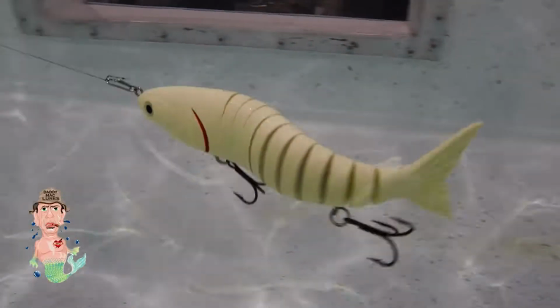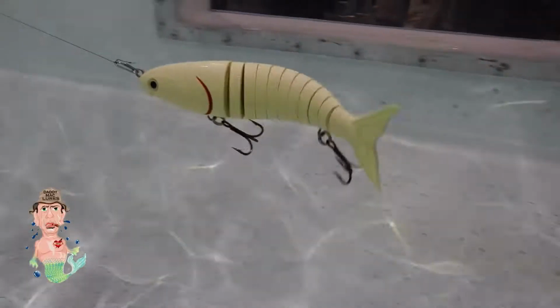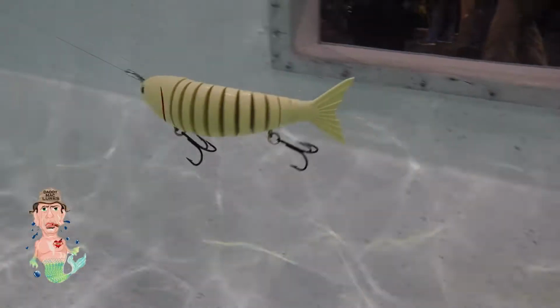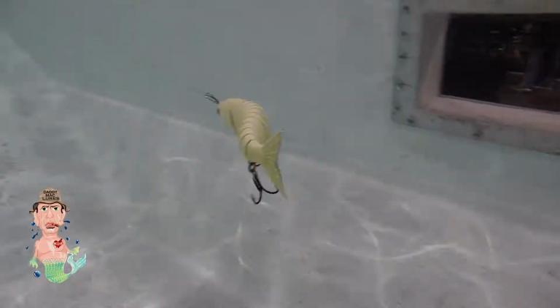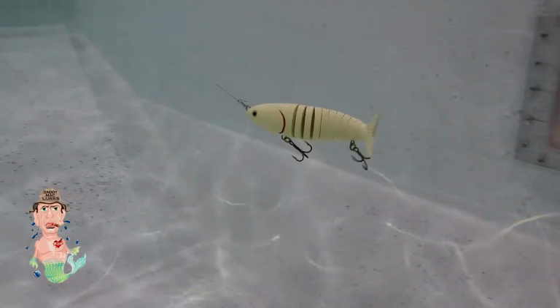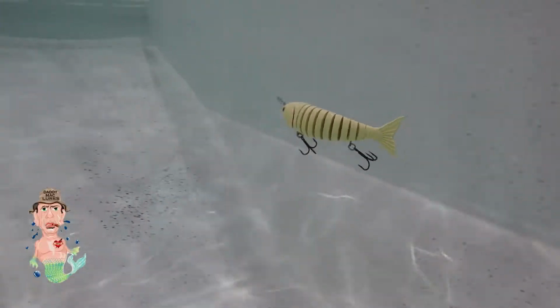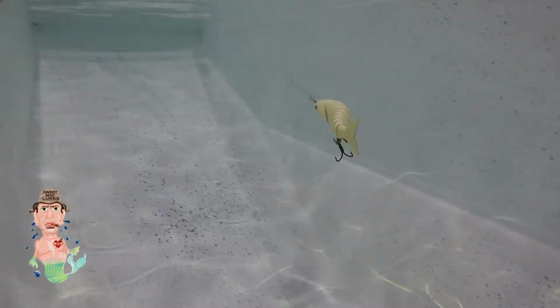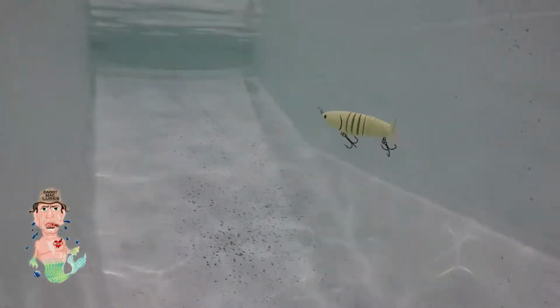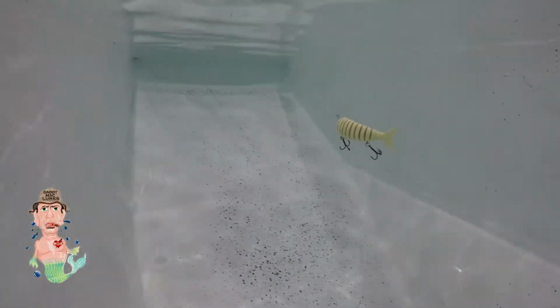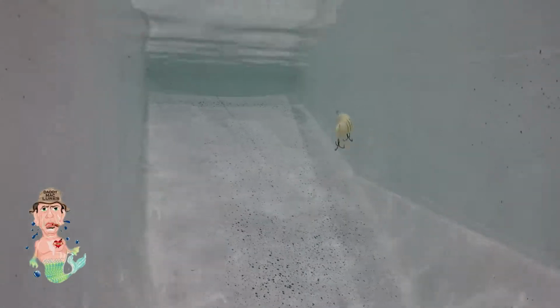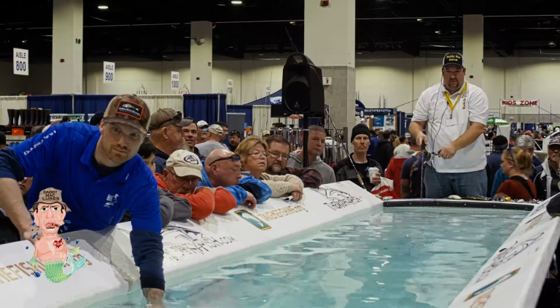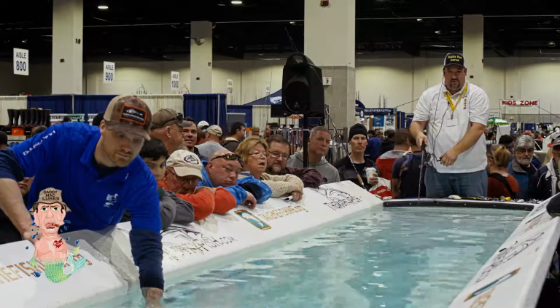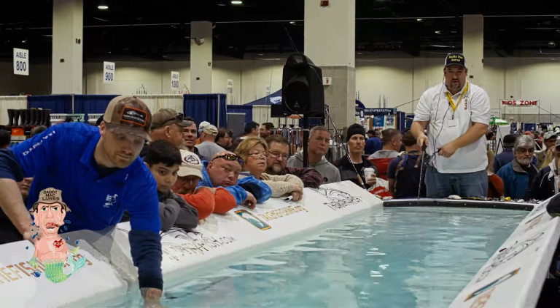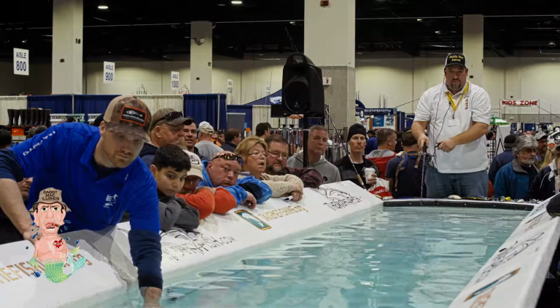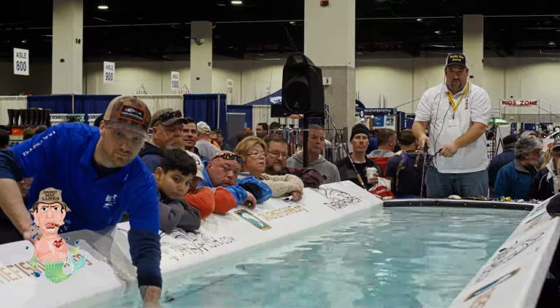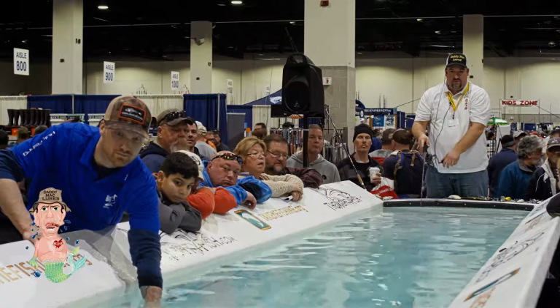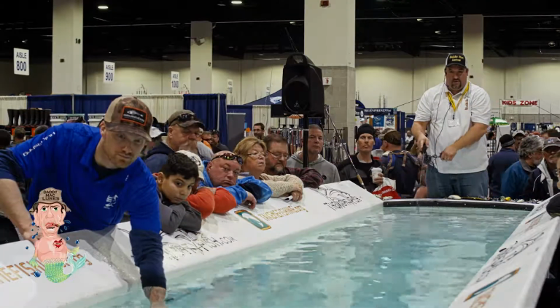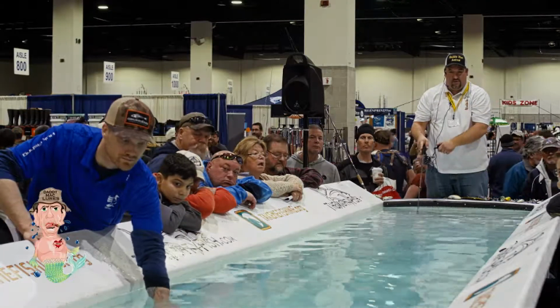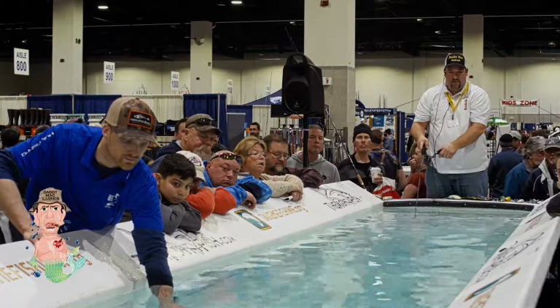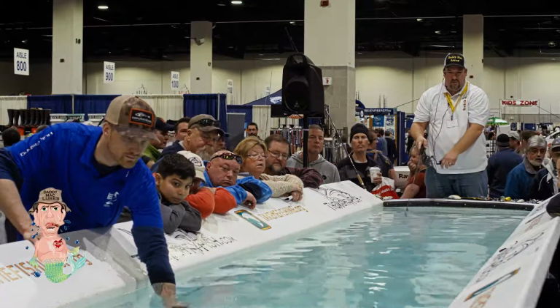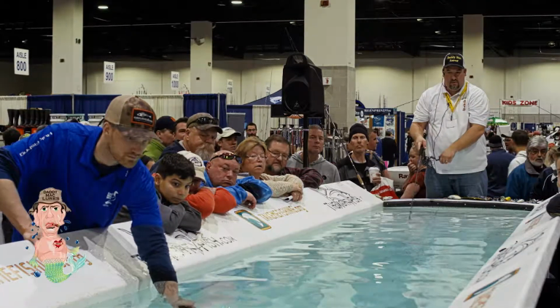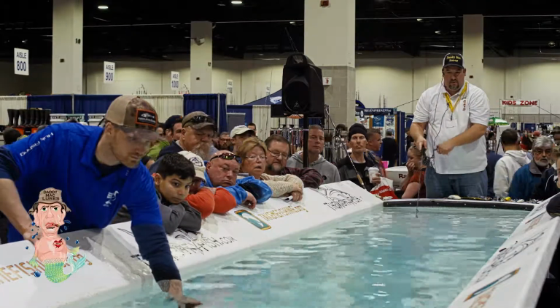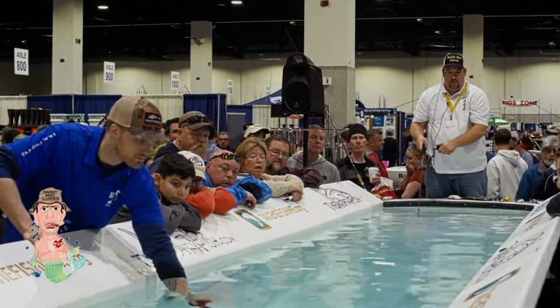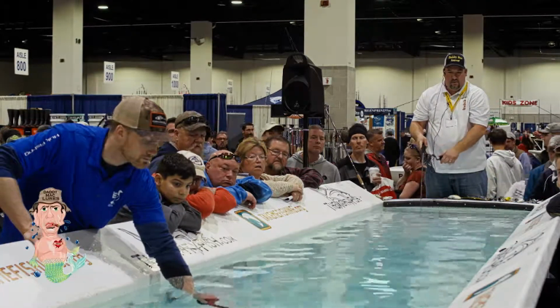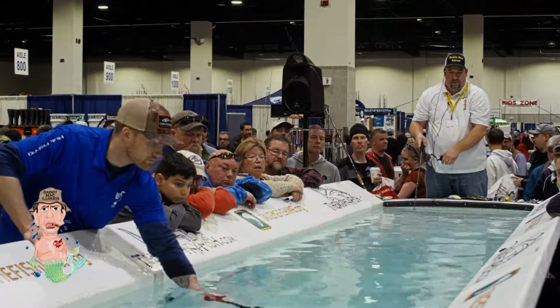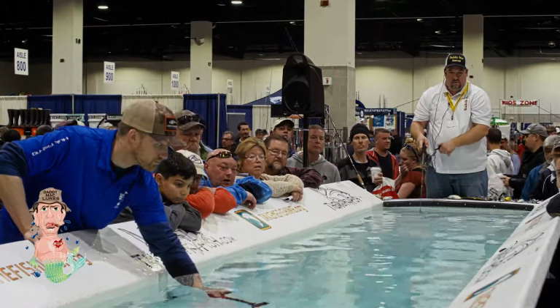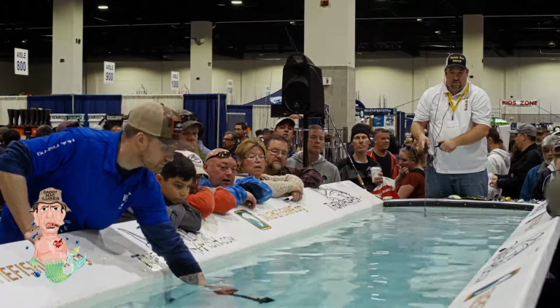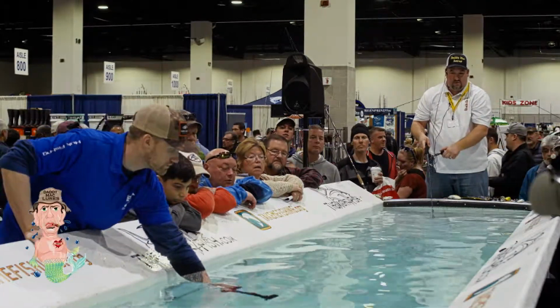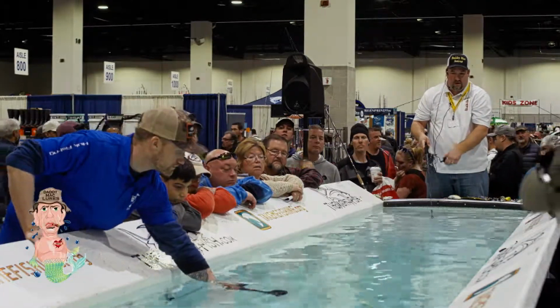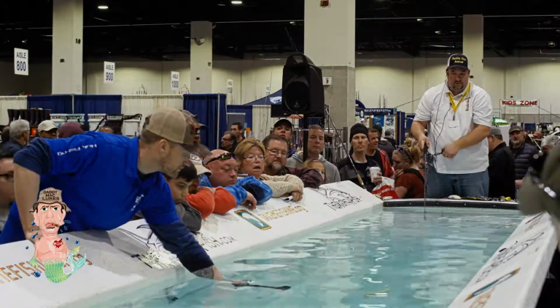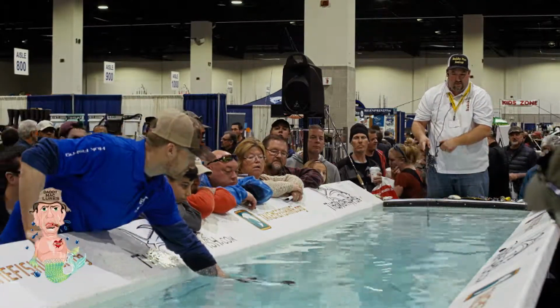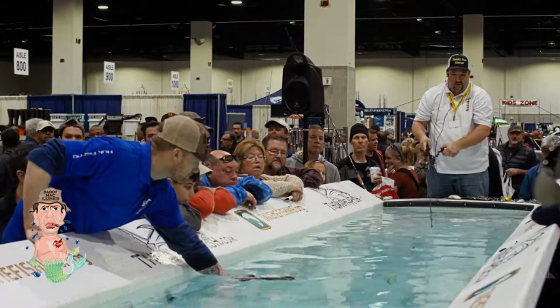Again, this is a 6 ounce bait now. But watch this thing swim — just a nice little wiggle.